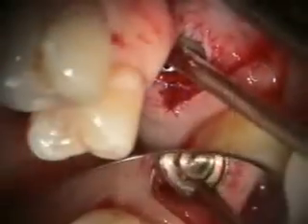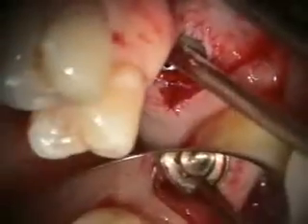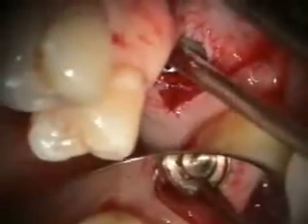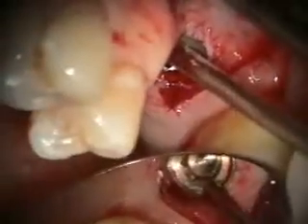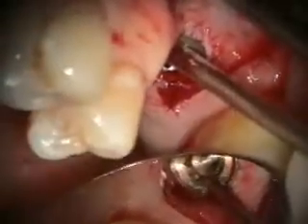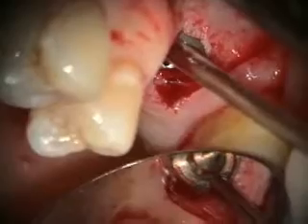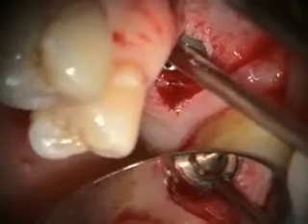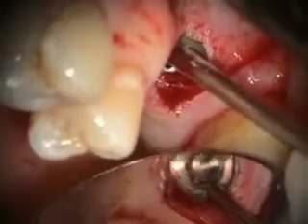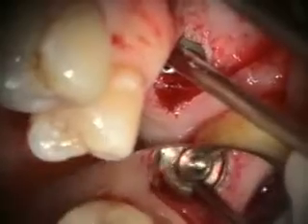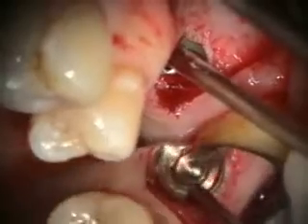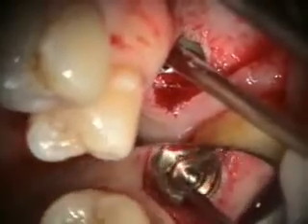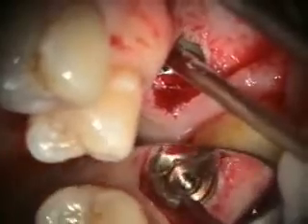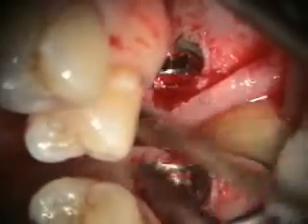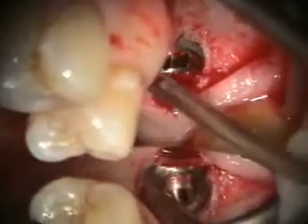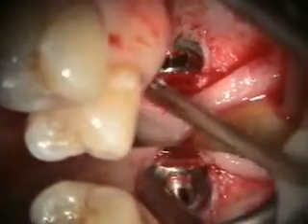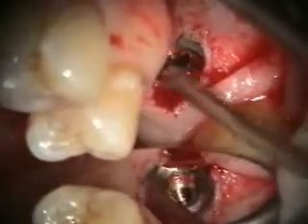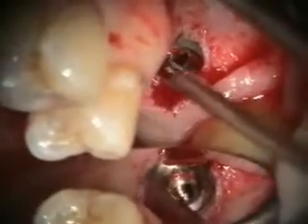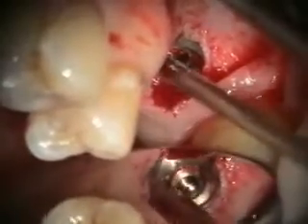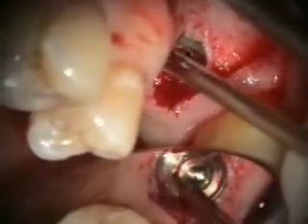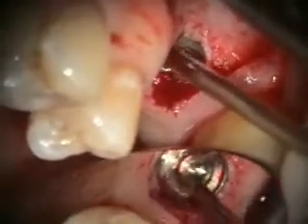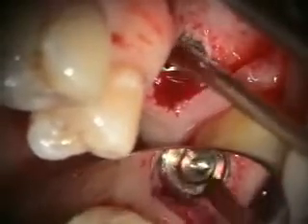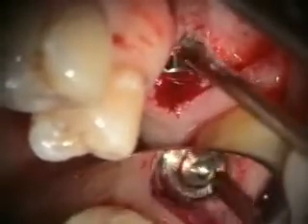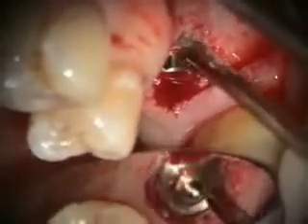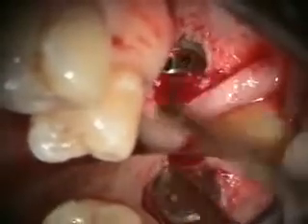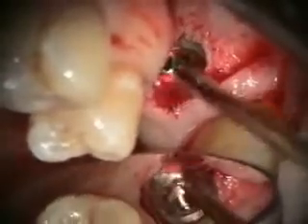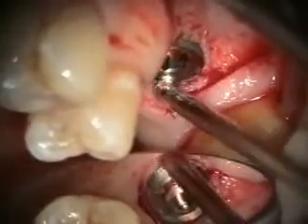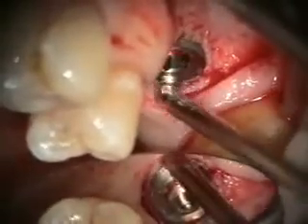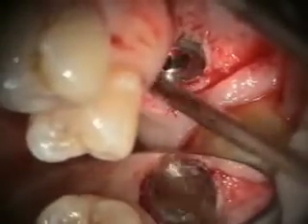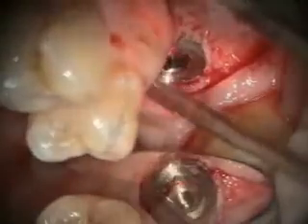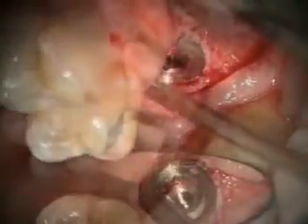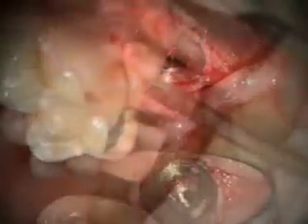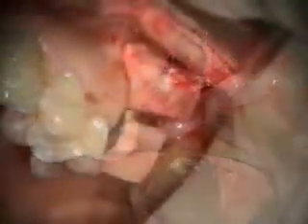You can see how the bone is profiled there, especially on the mesial. We'll put our healing button in there.